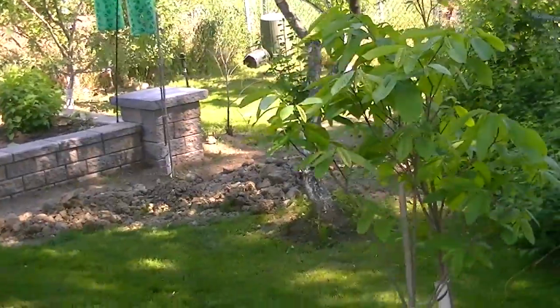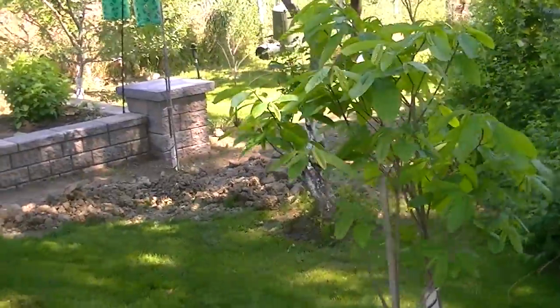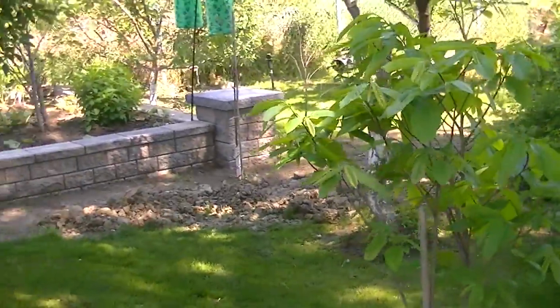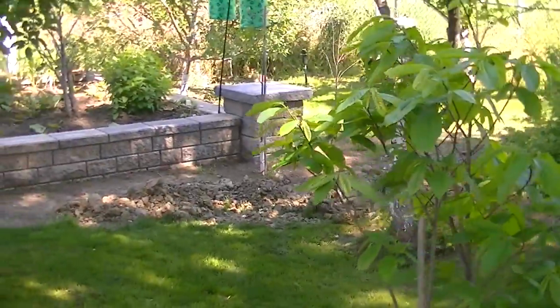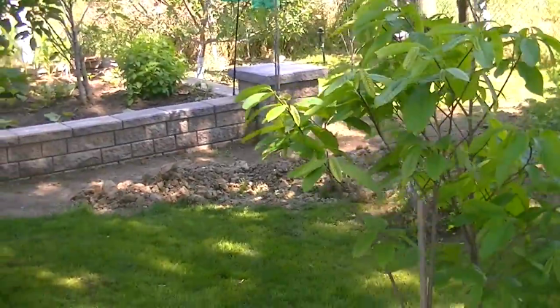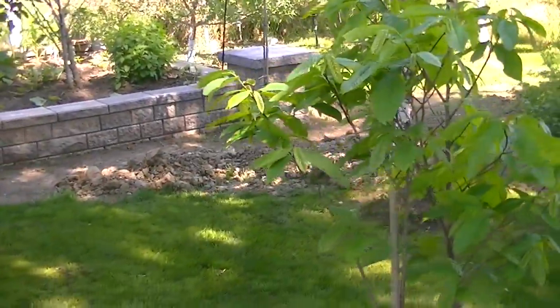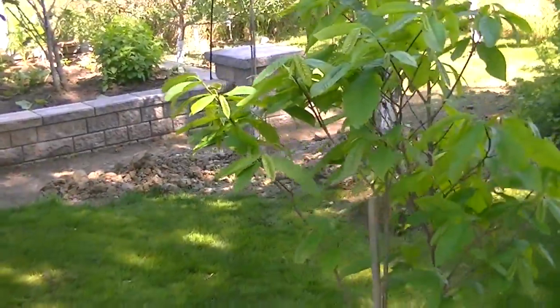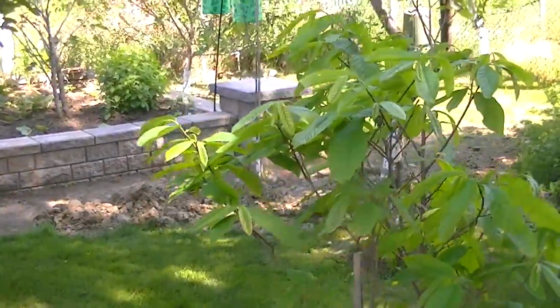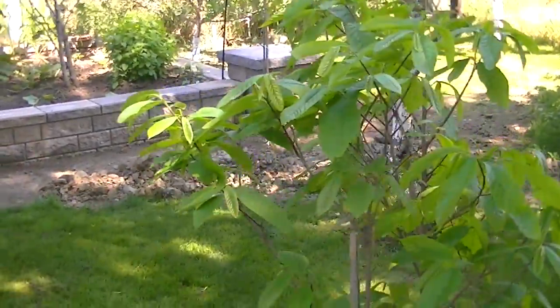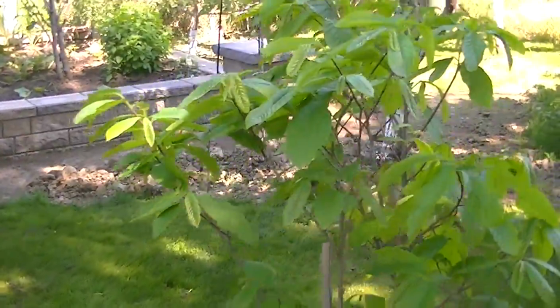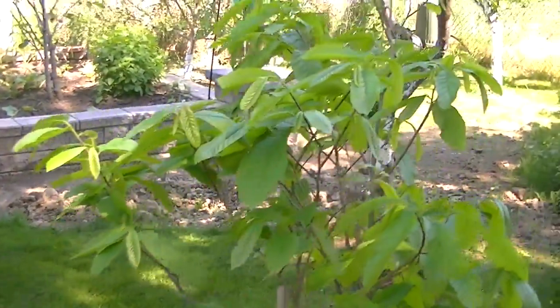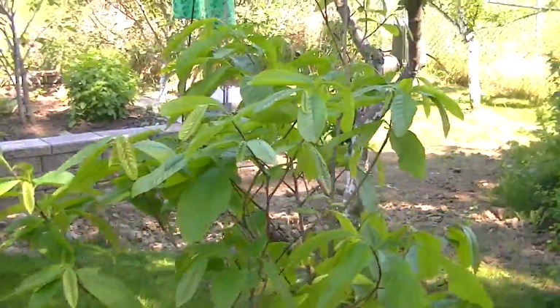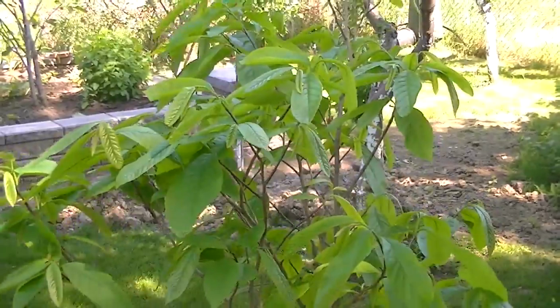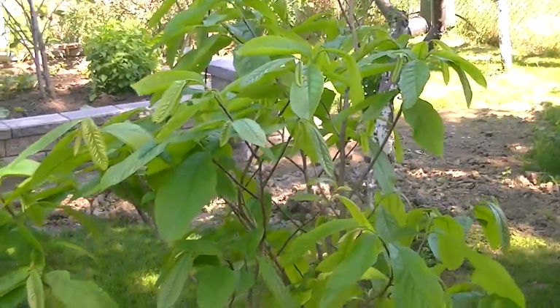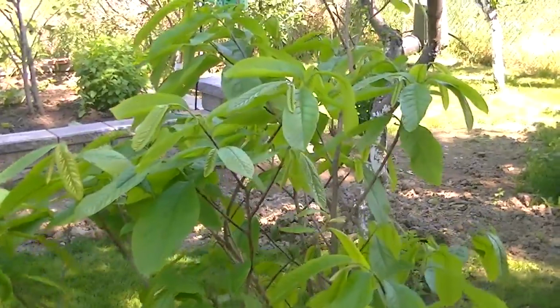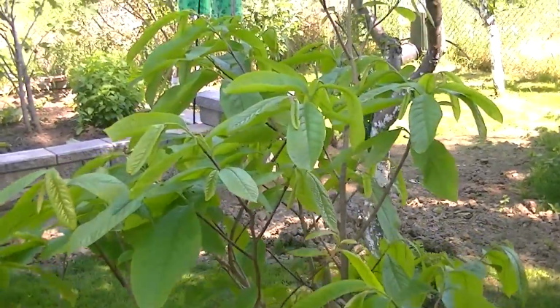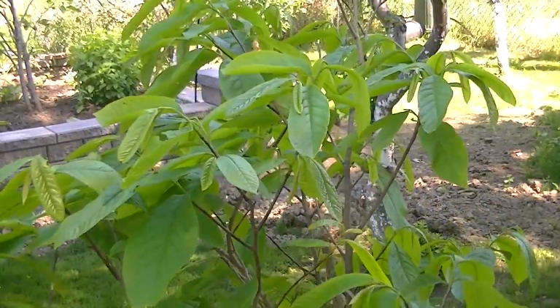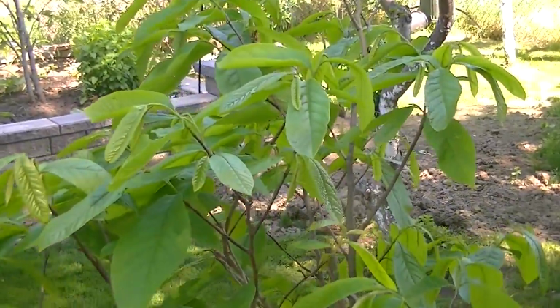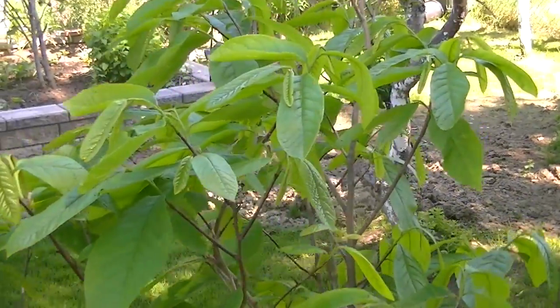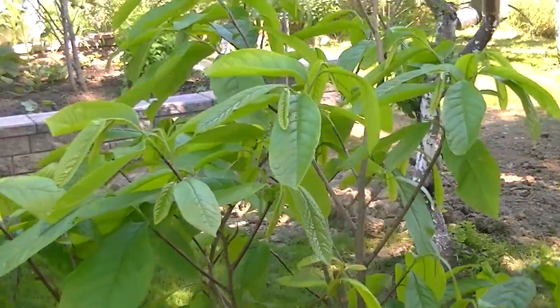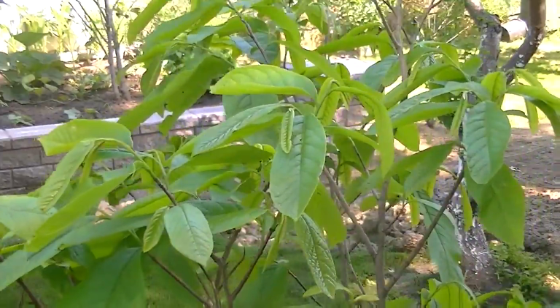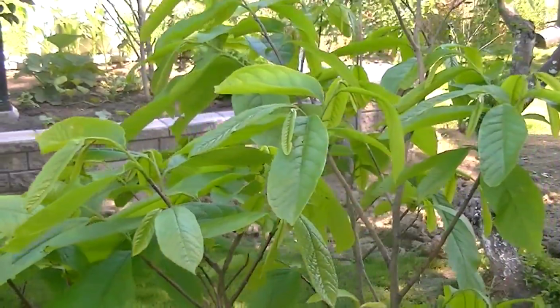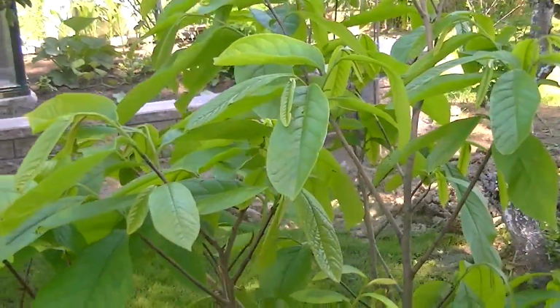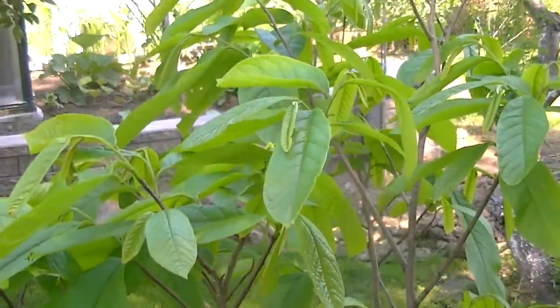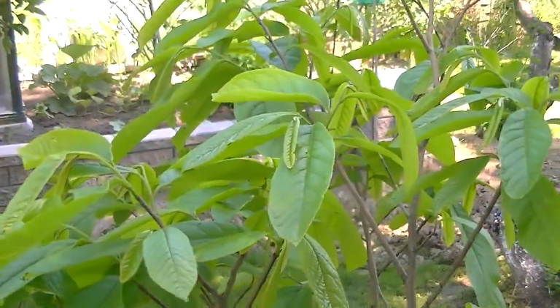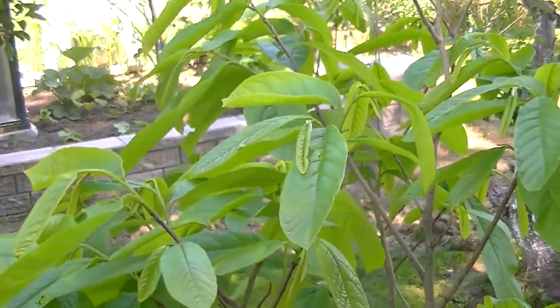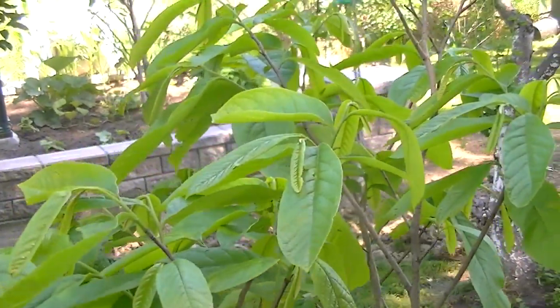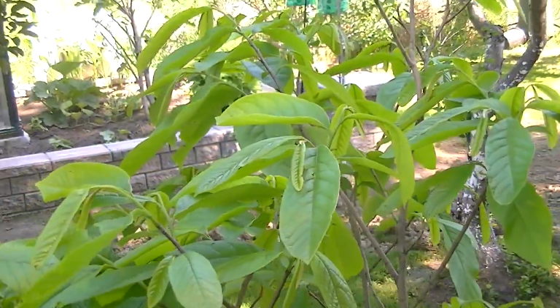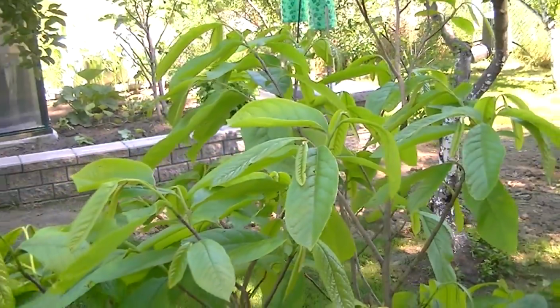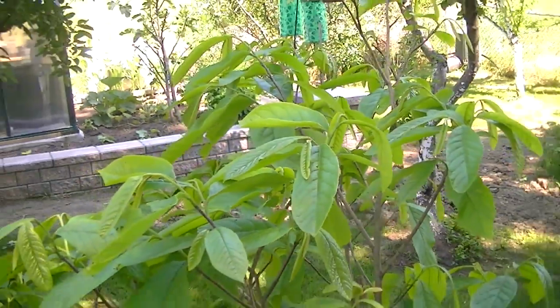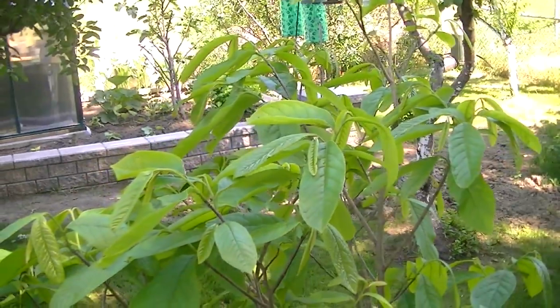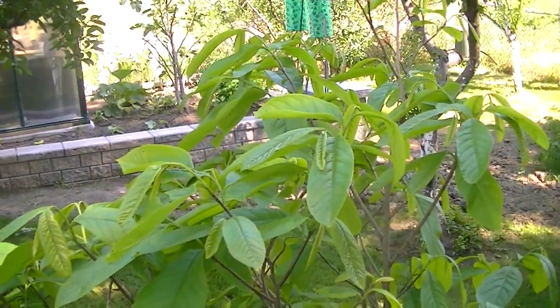This is the Paw Paw tree this year — no blossoms yet, maybe it's too early, I'll see.